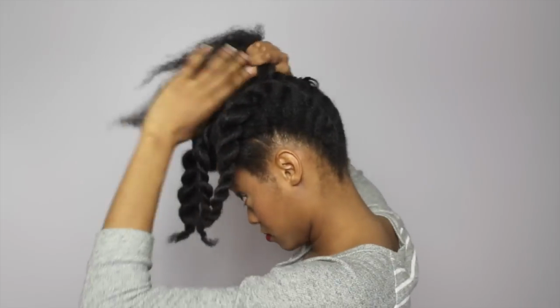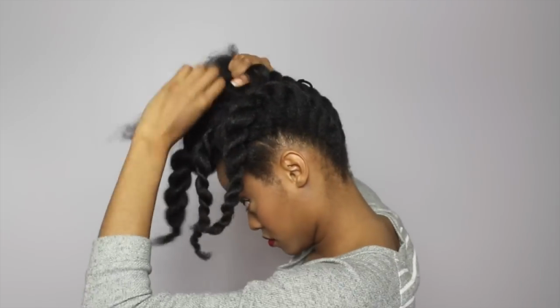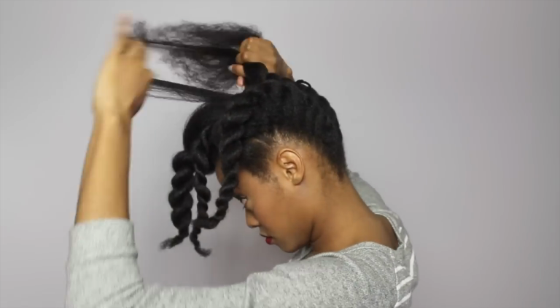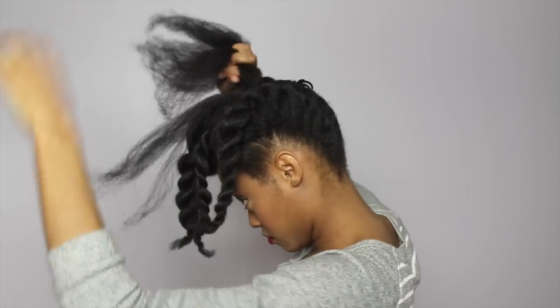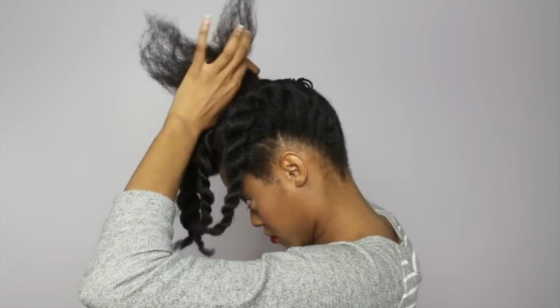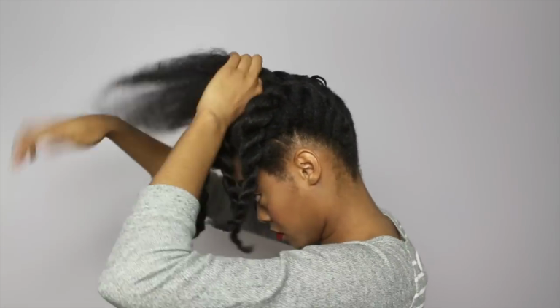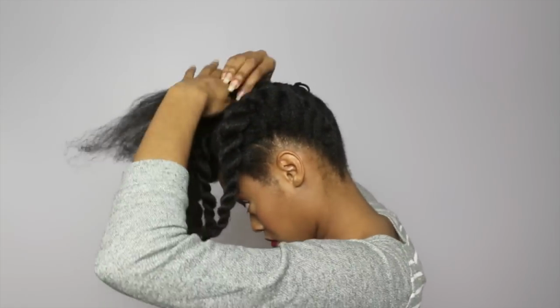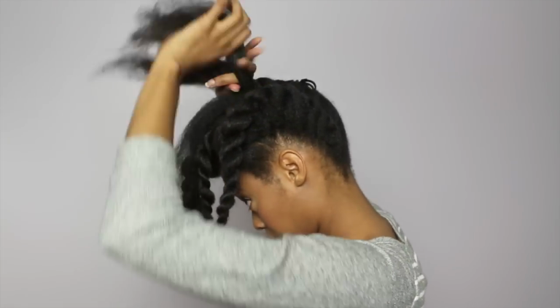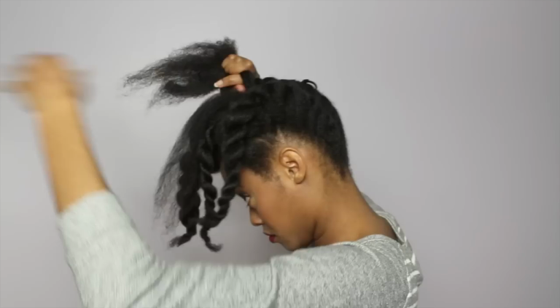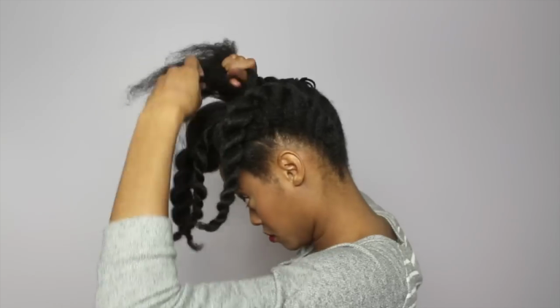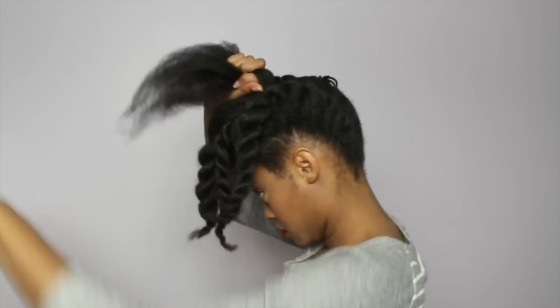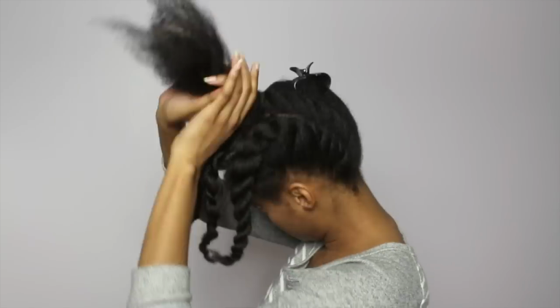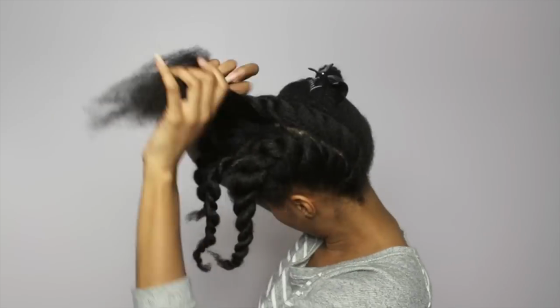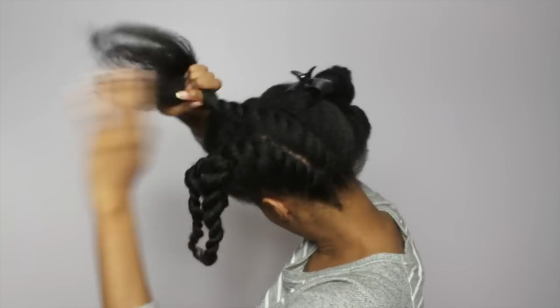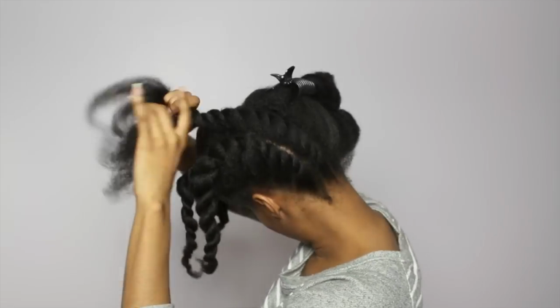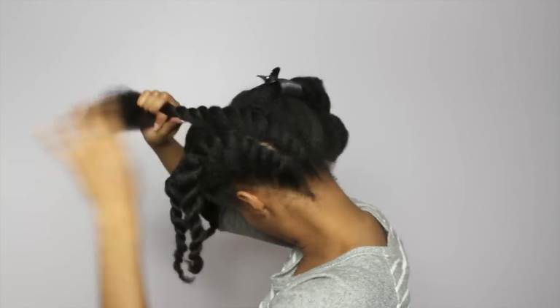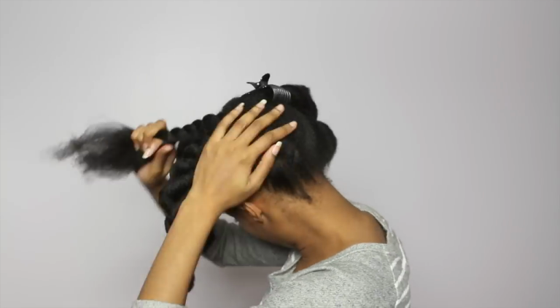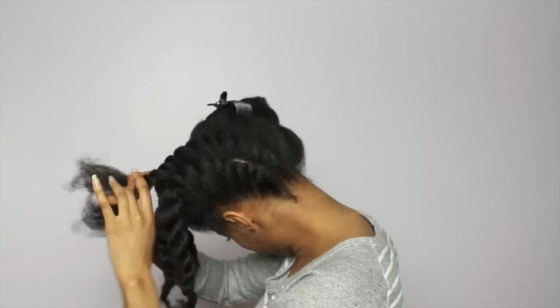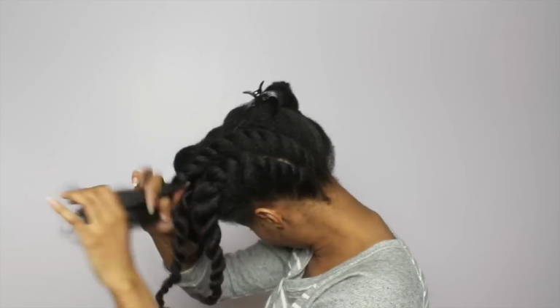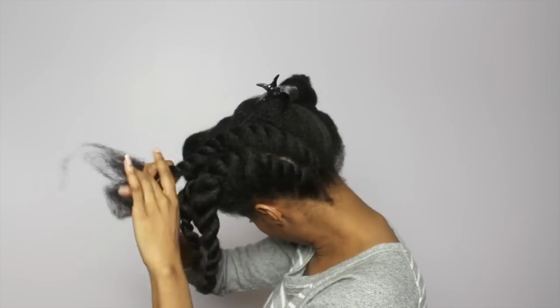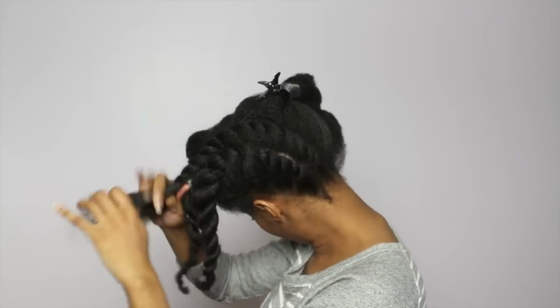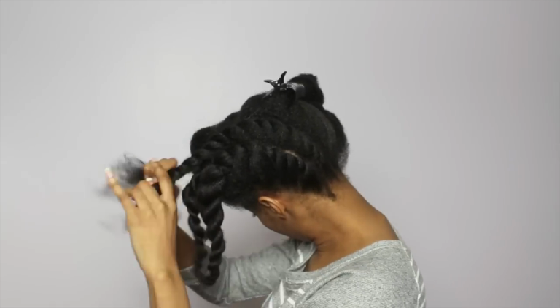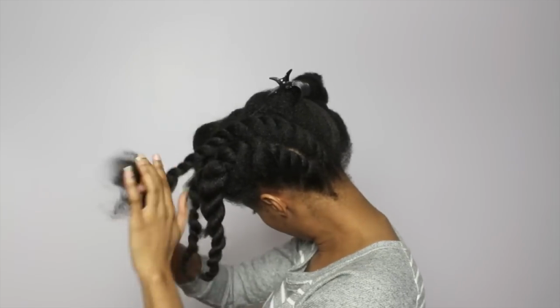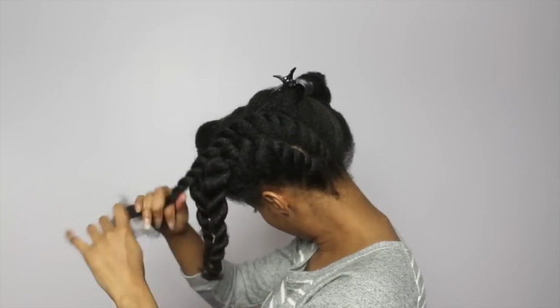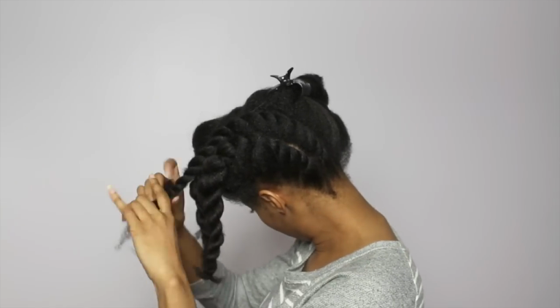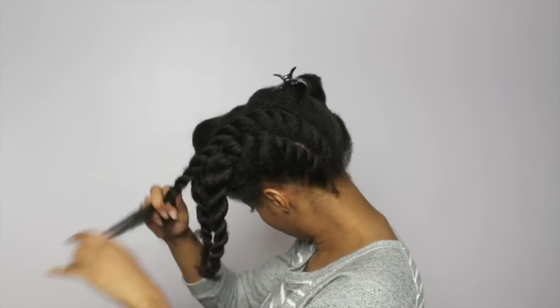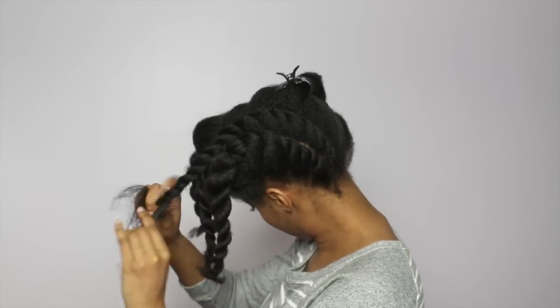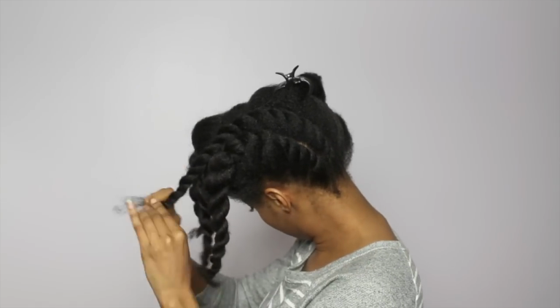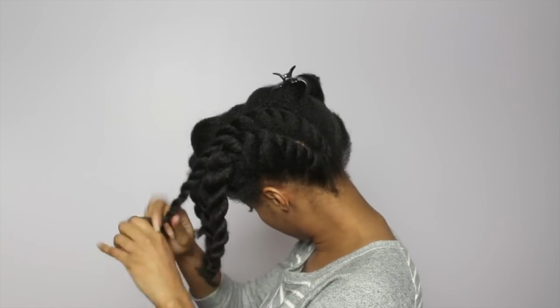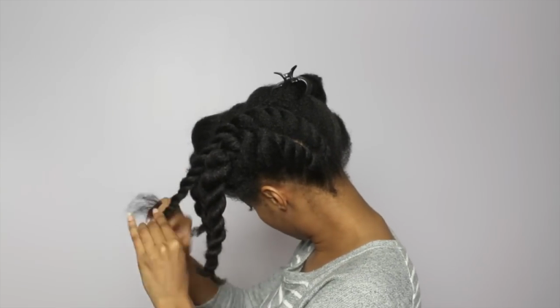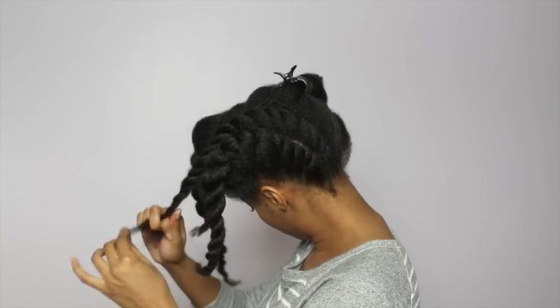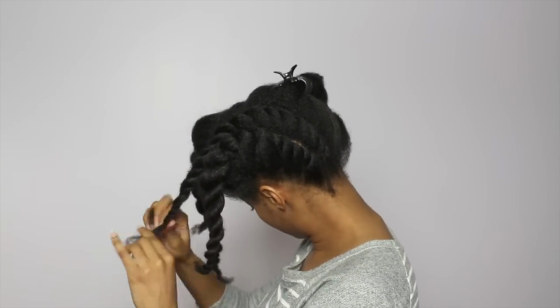My arms were so tired. Thumbs up if you get tired from twisting your hair too.